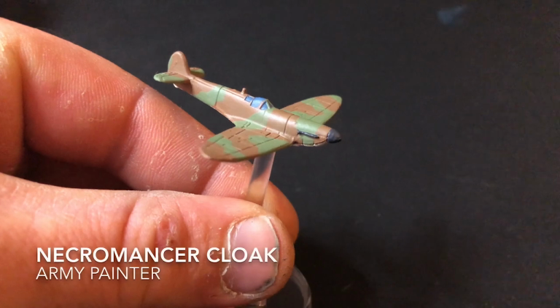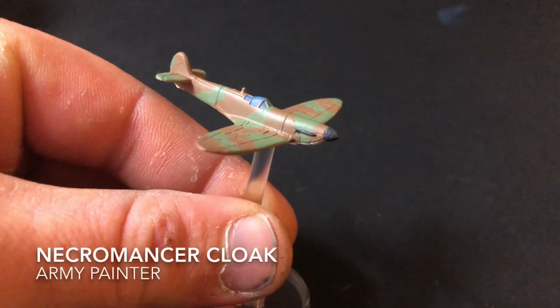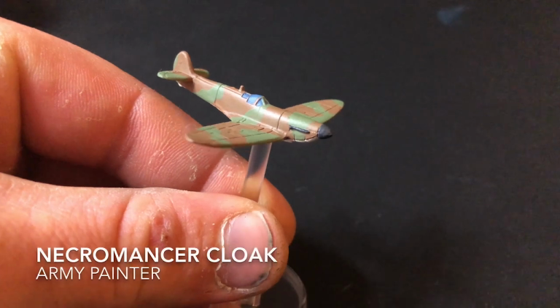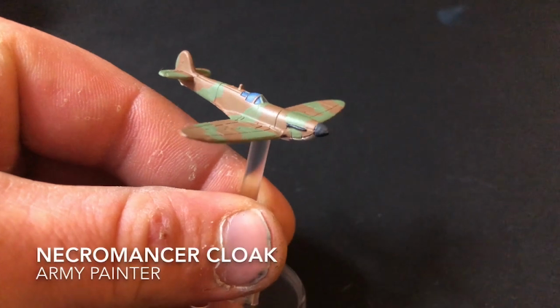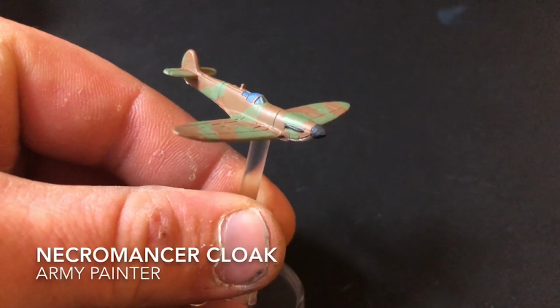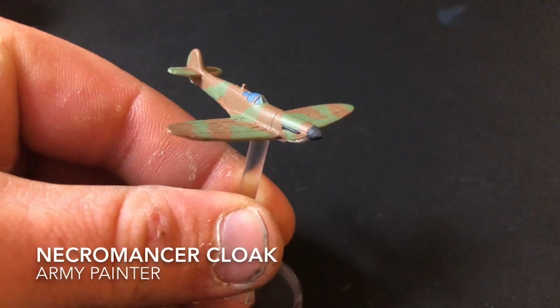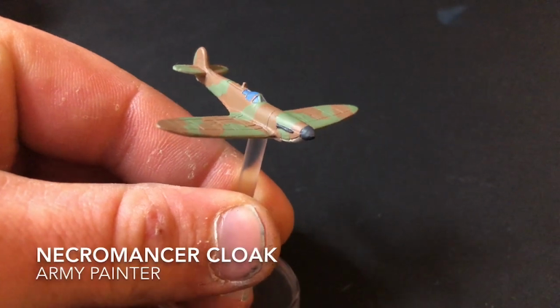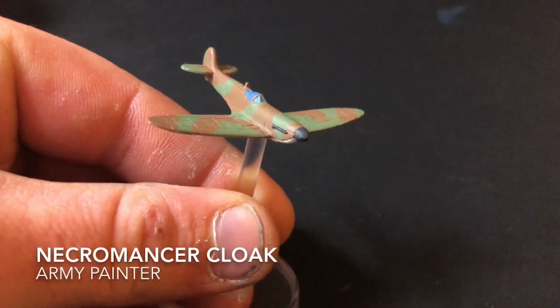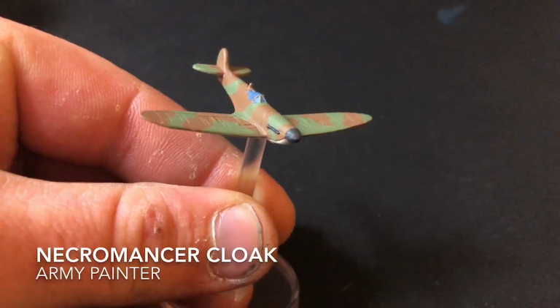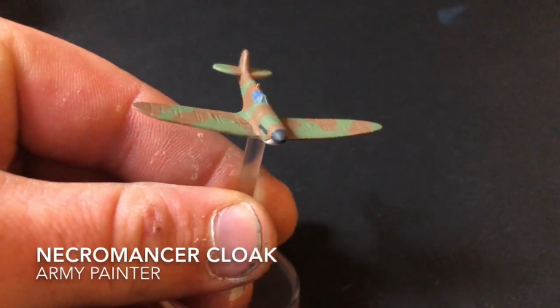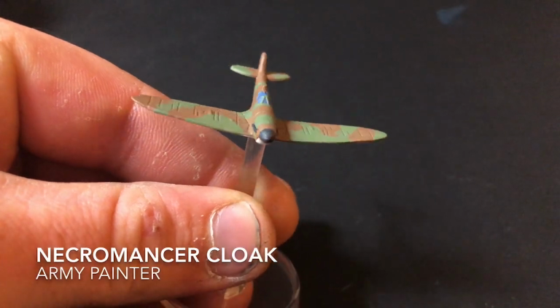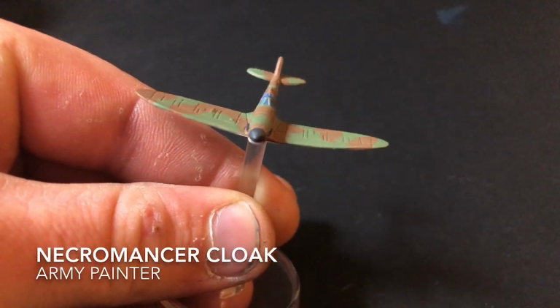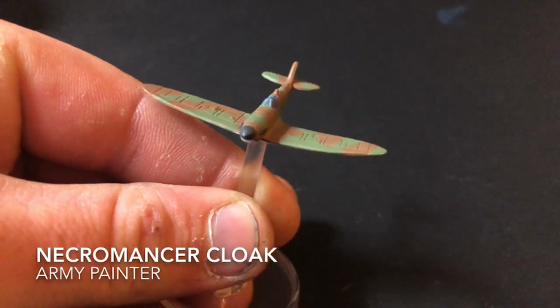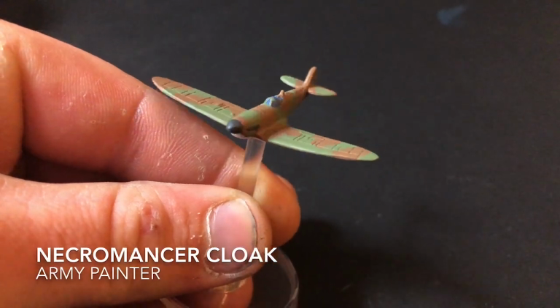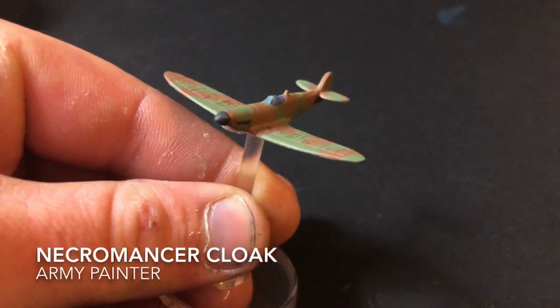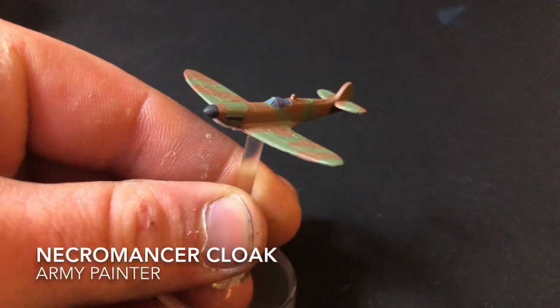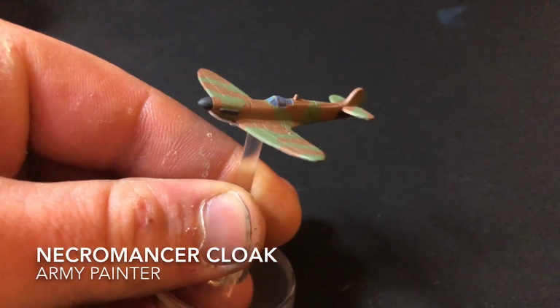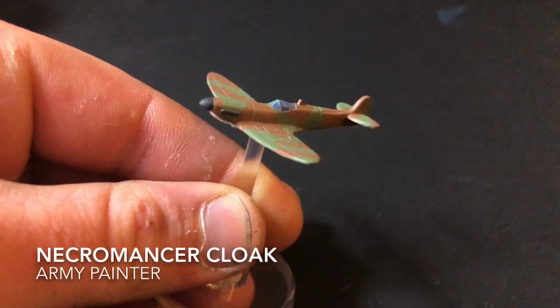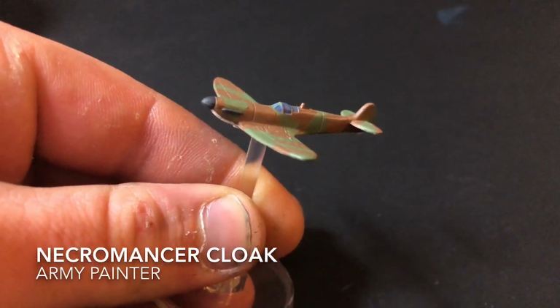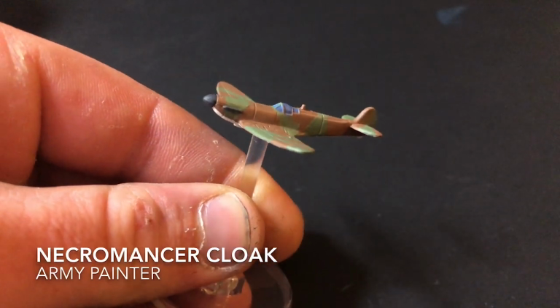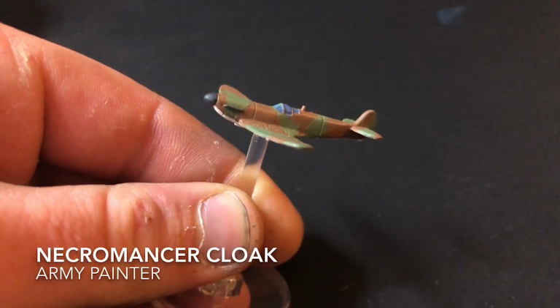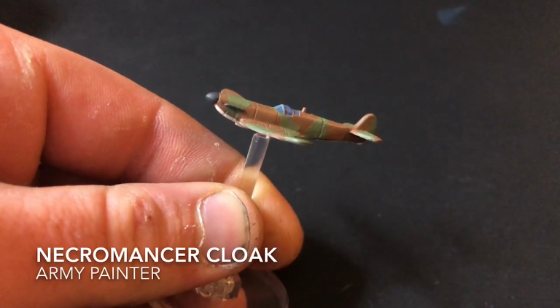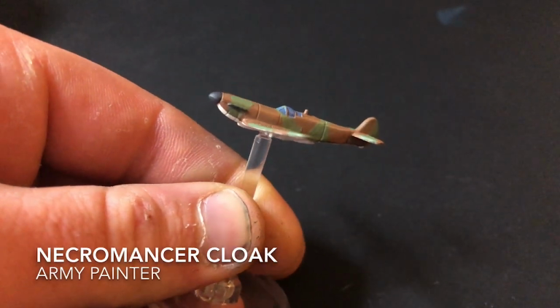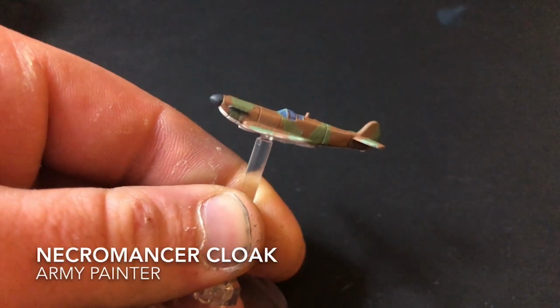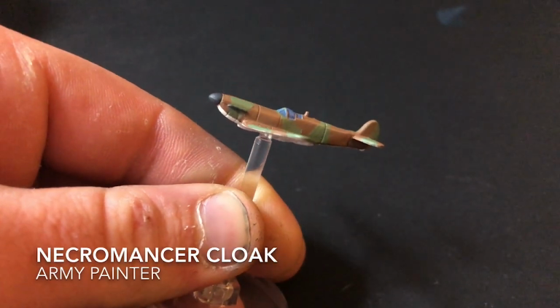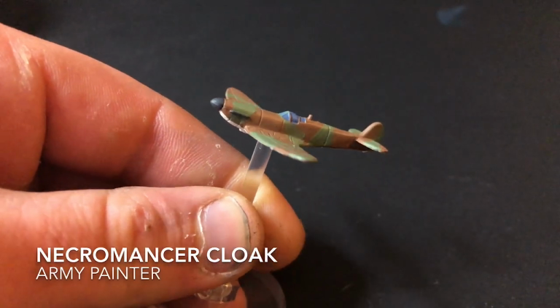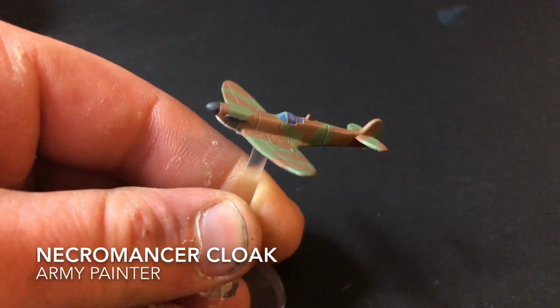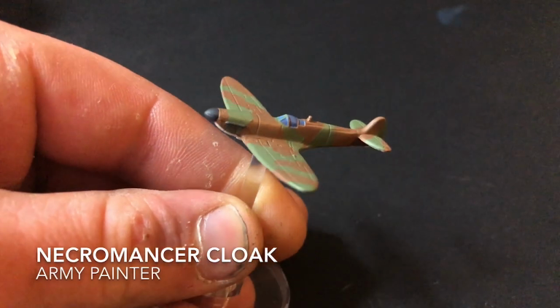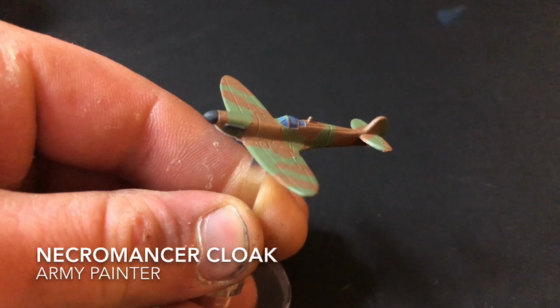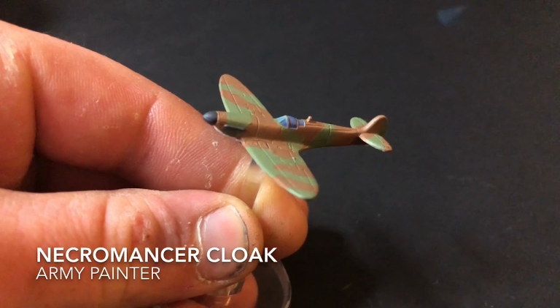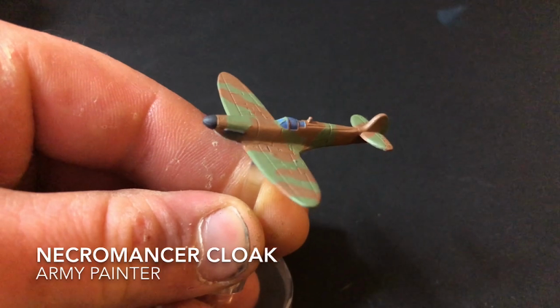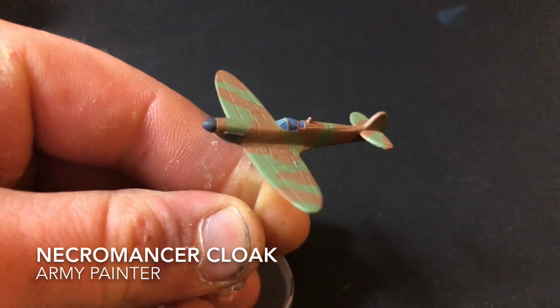The last paint you want to use is Necromancer Cloak, and for that I just did the nose cone and the exhaust.